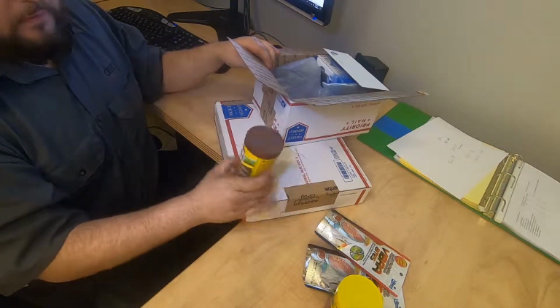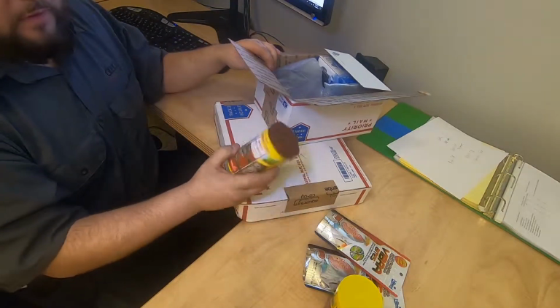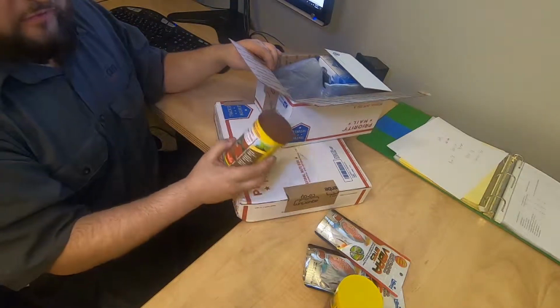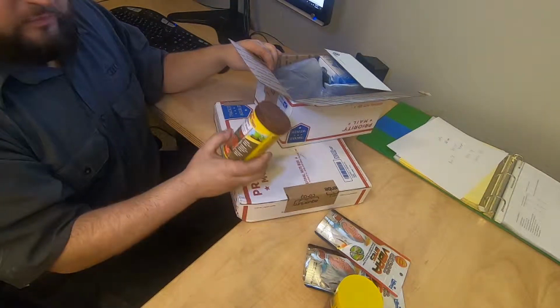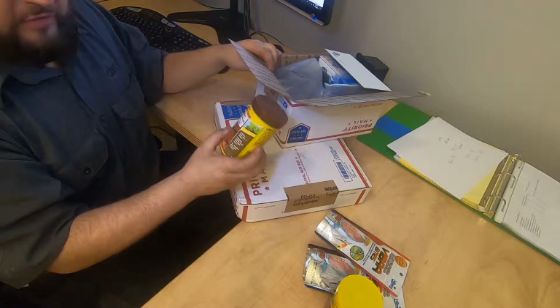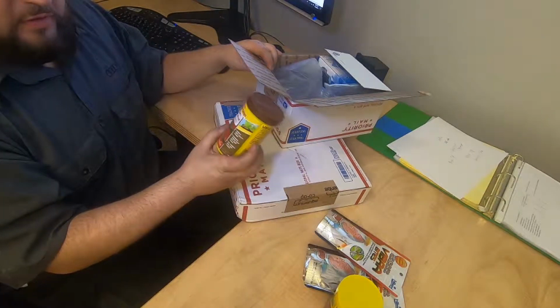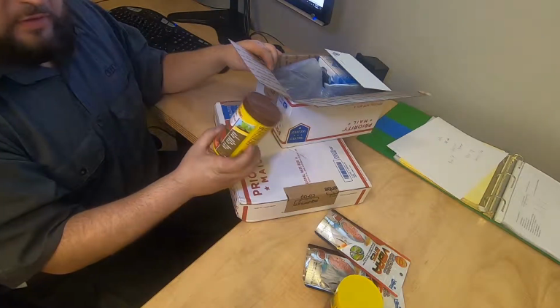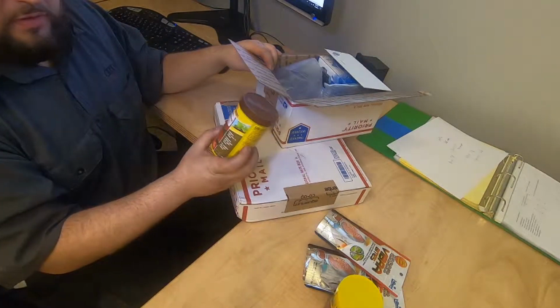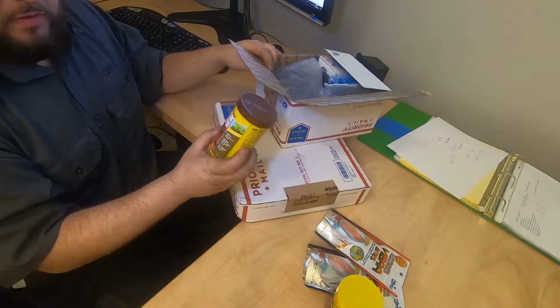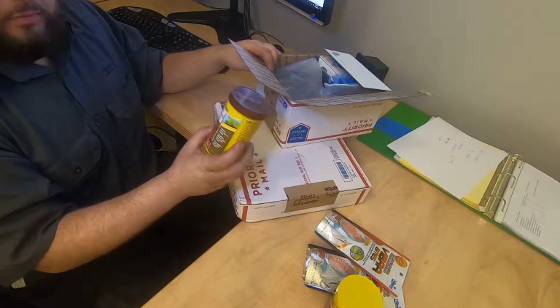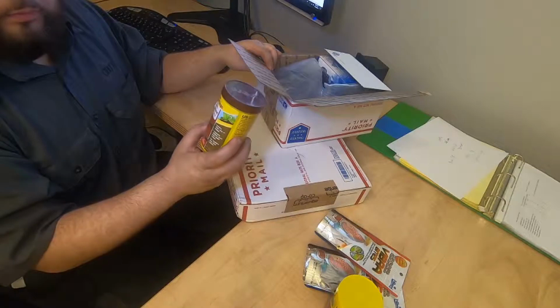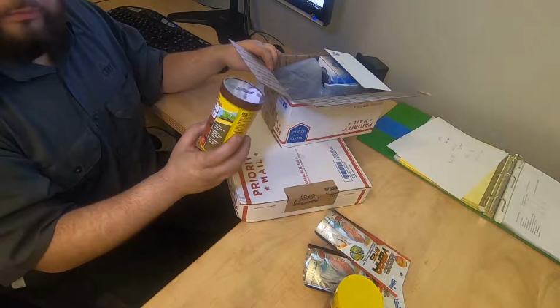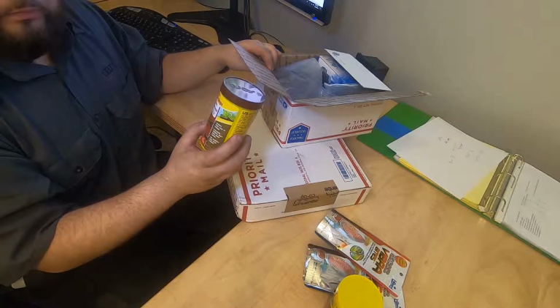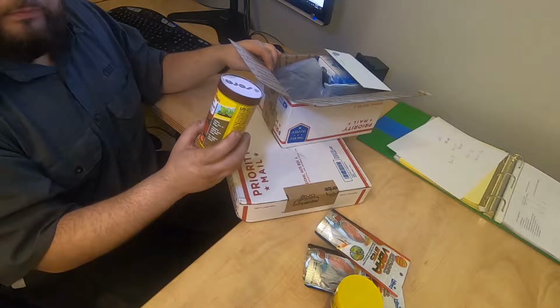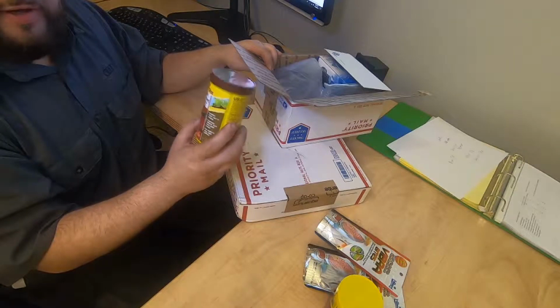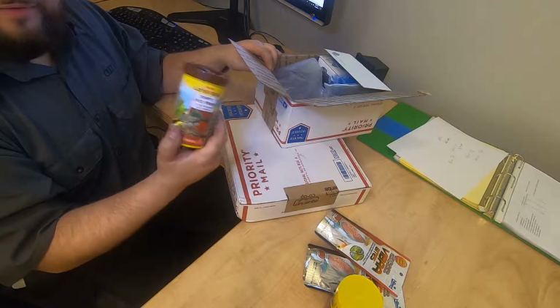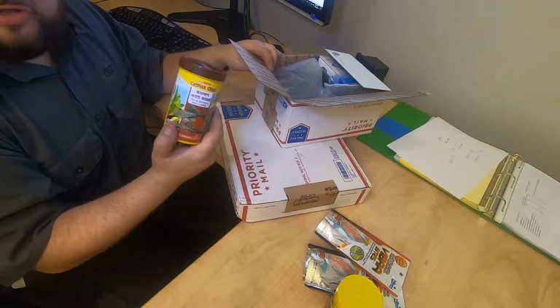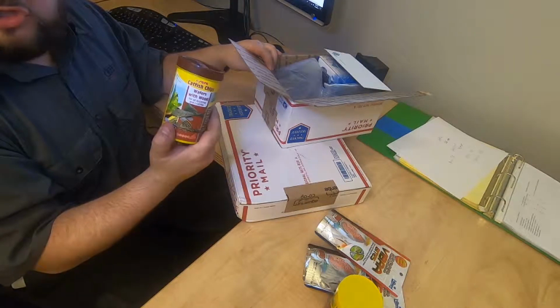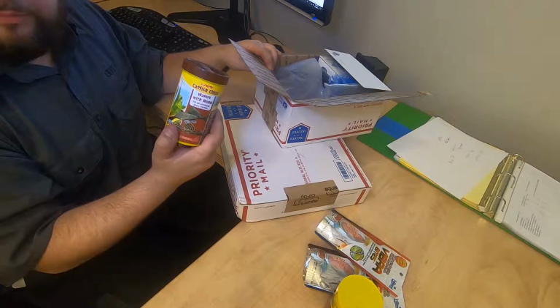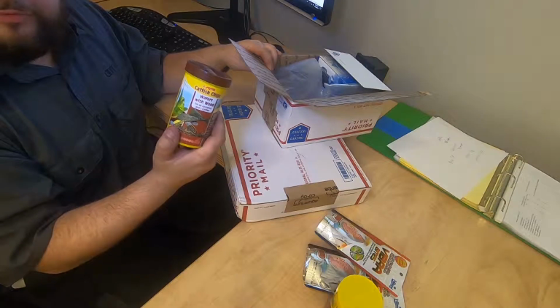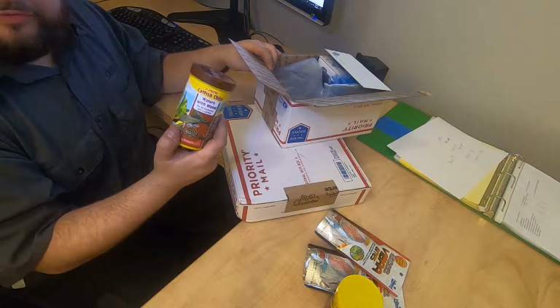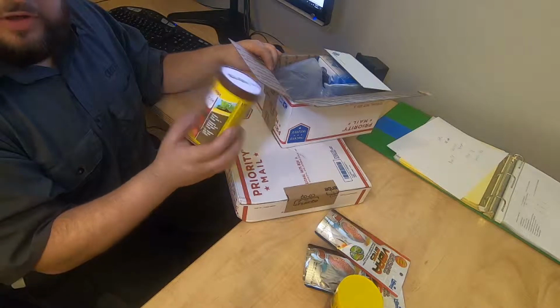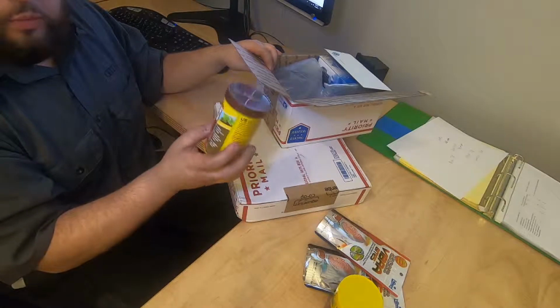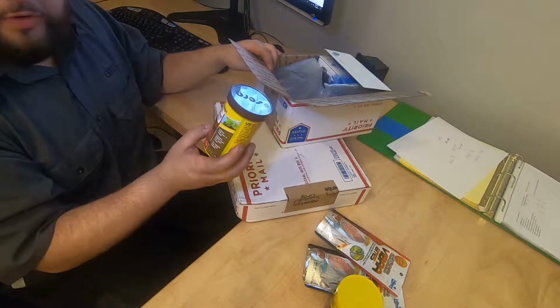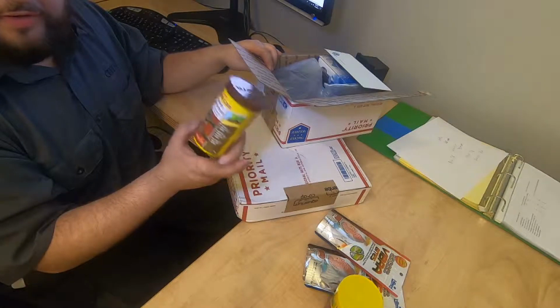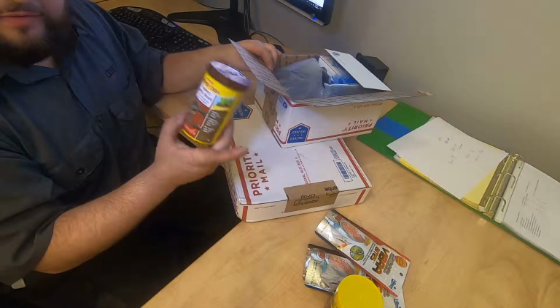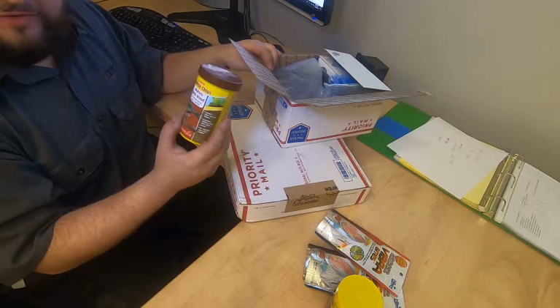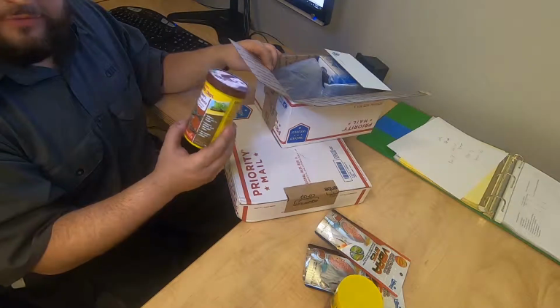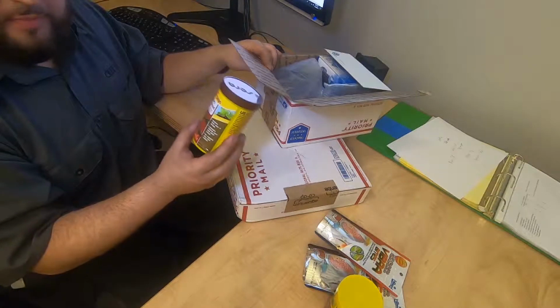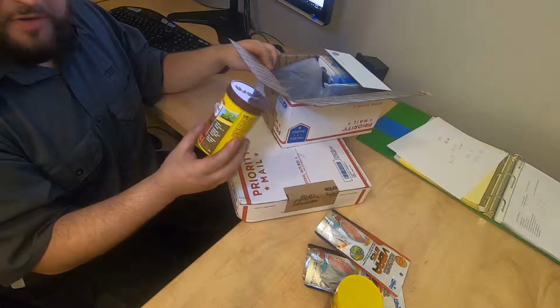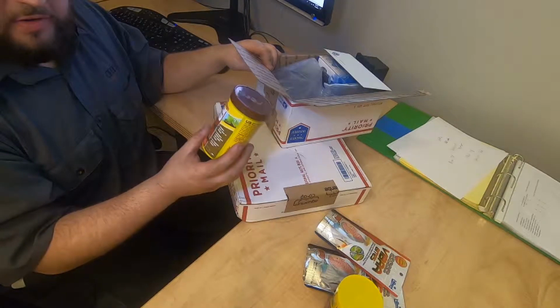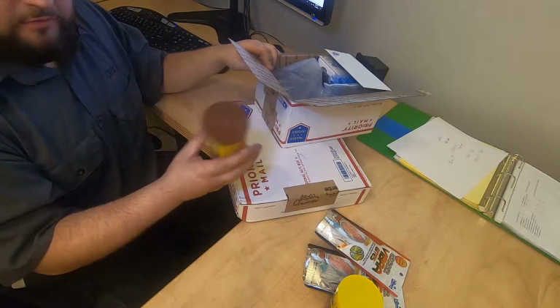Got some Seraph Catfish chips — it's got wood in it. That's for my Plecos.